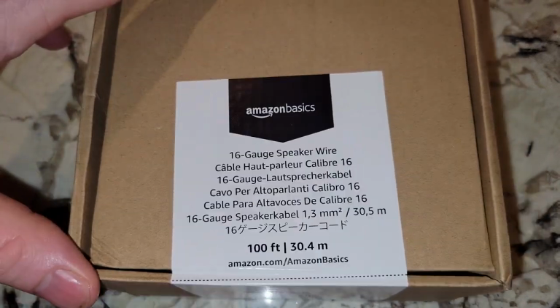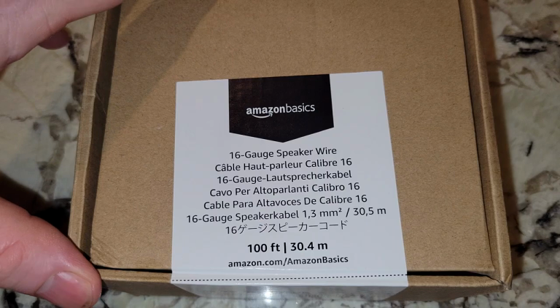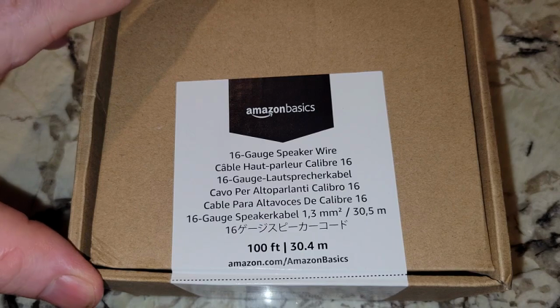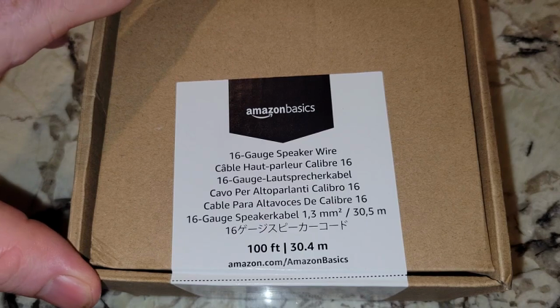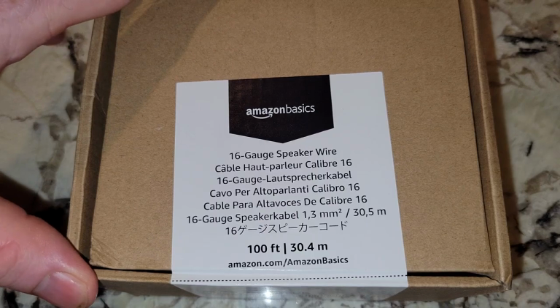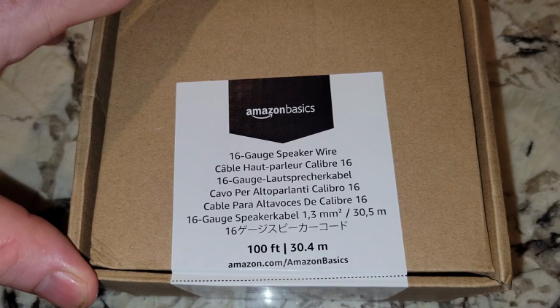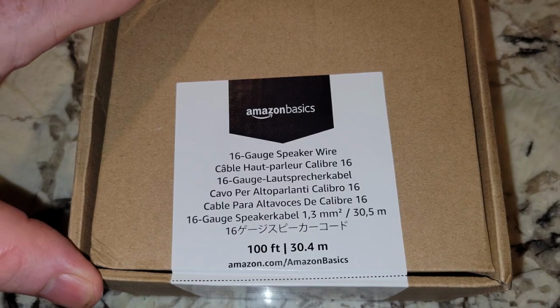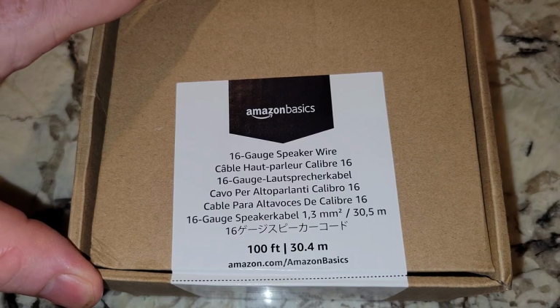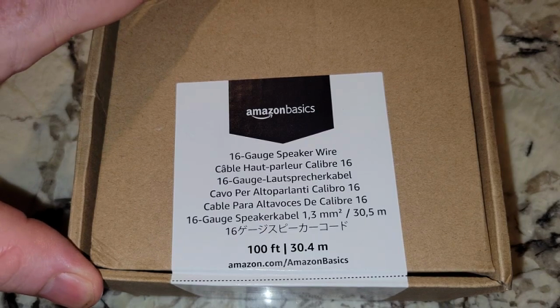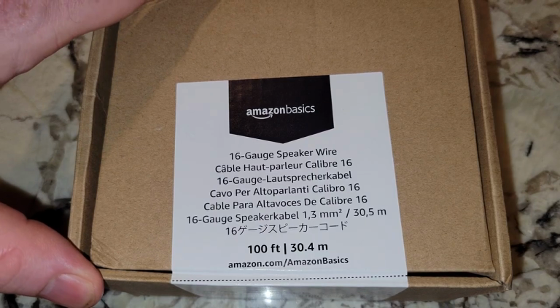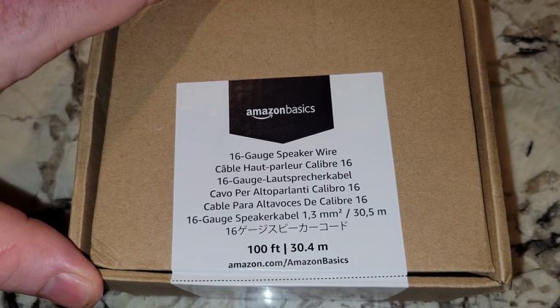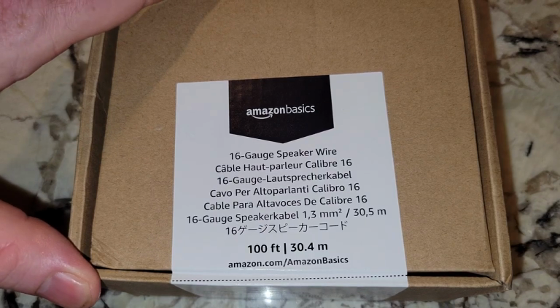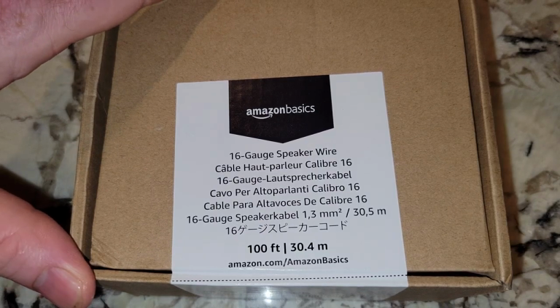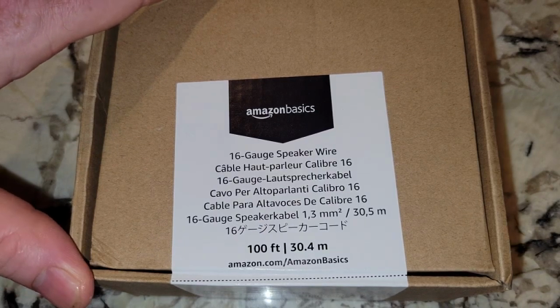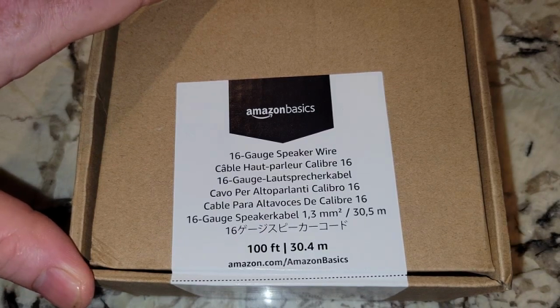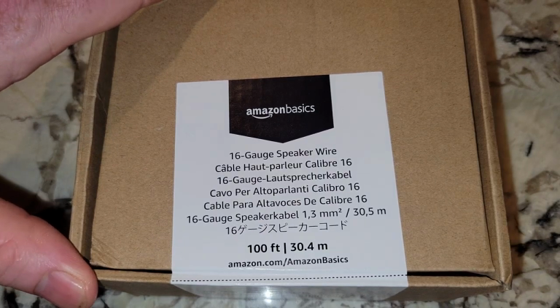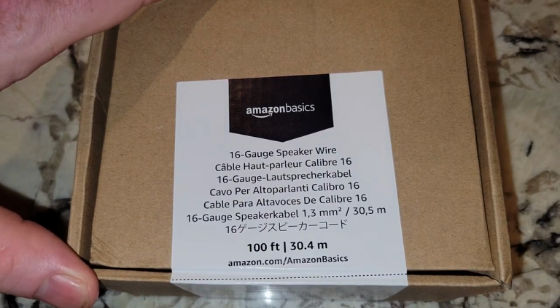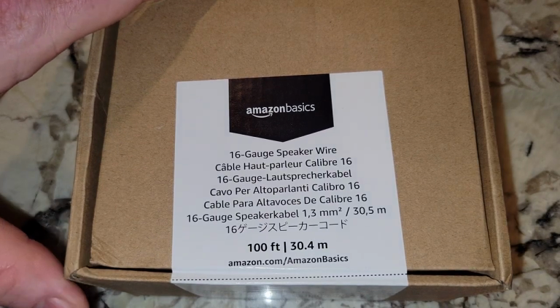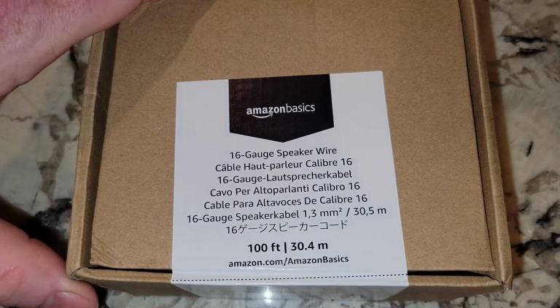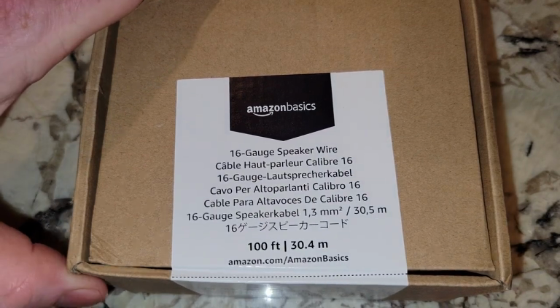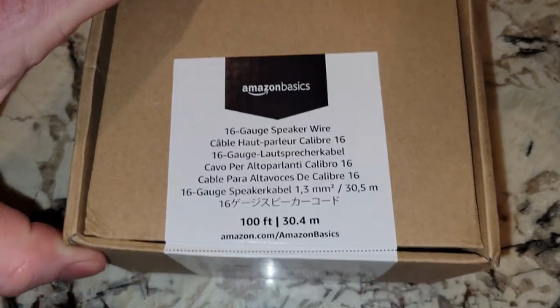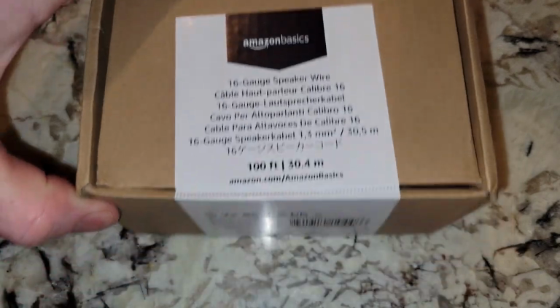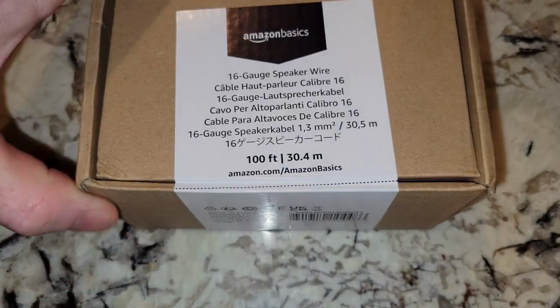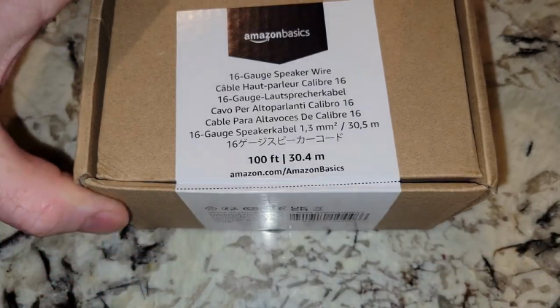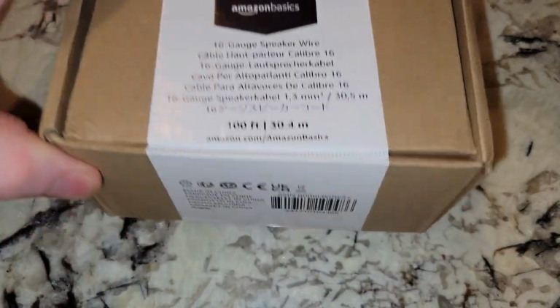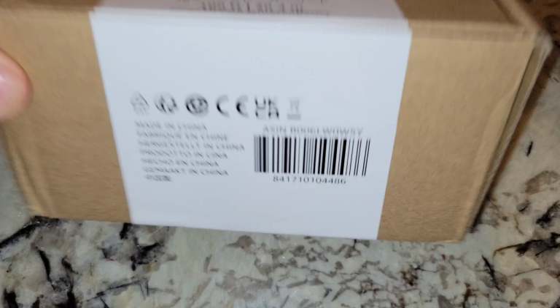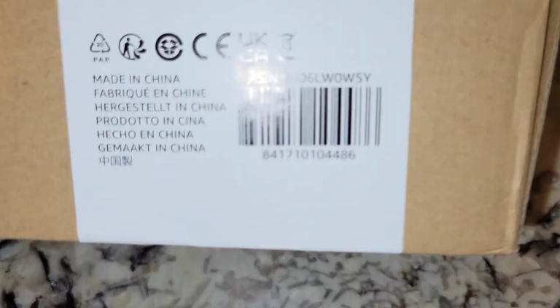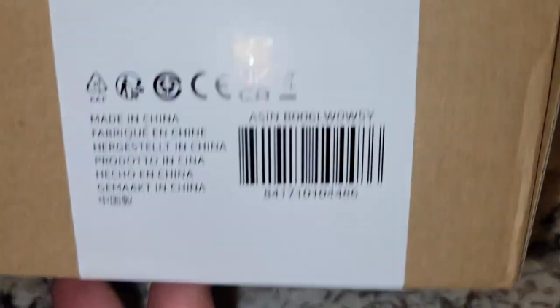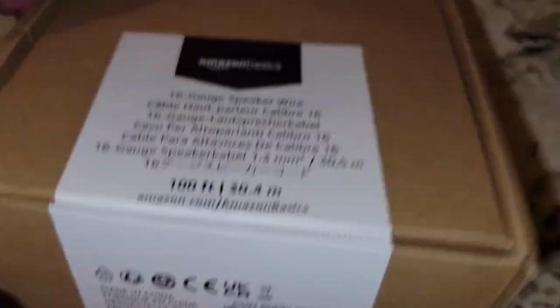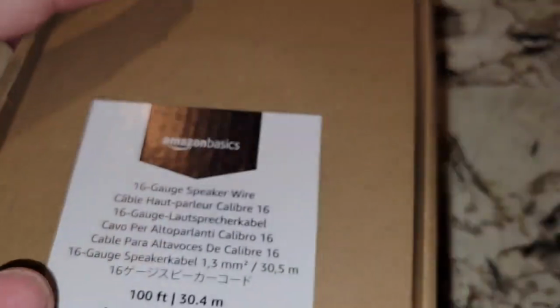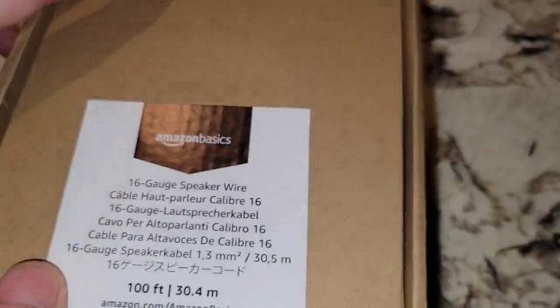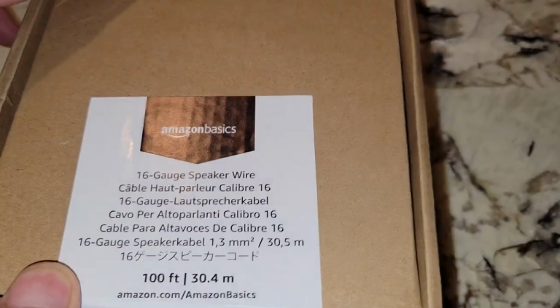Alright, 16 gauge wire — some of the cheaper stuff. A hundred foot. This is the Amazon Basics.